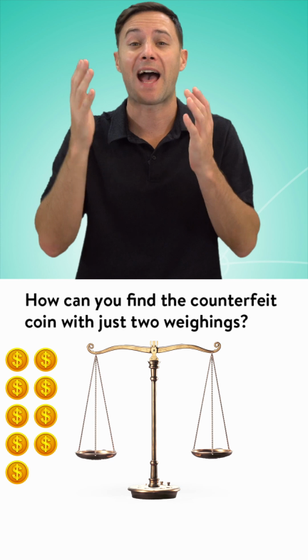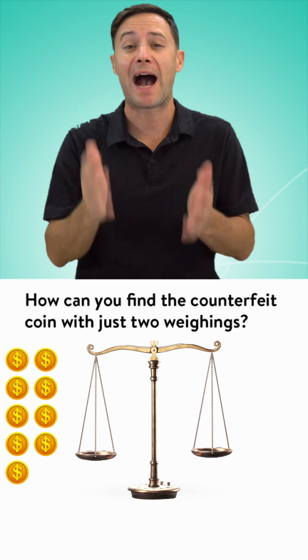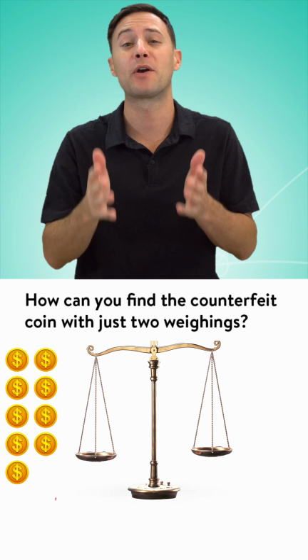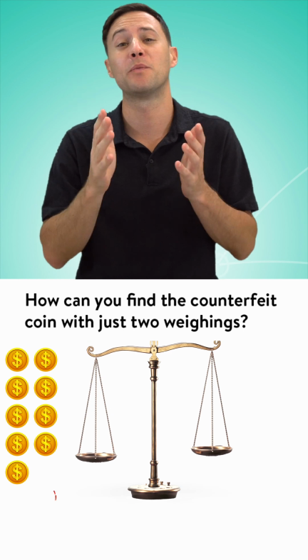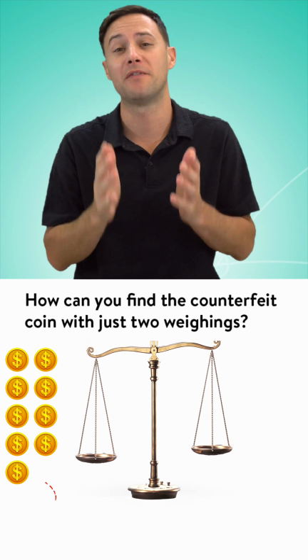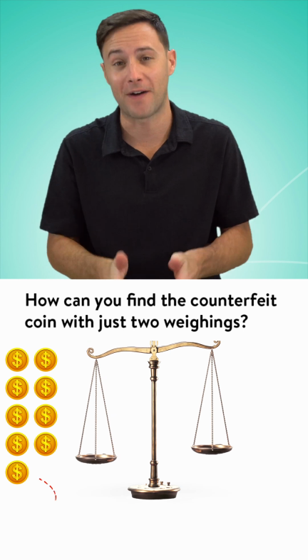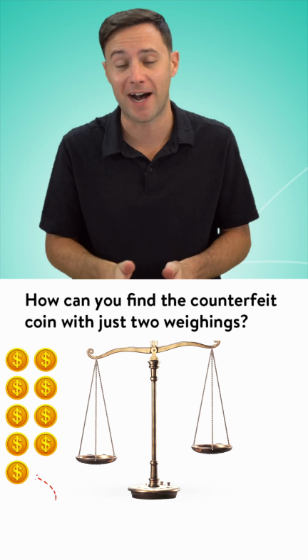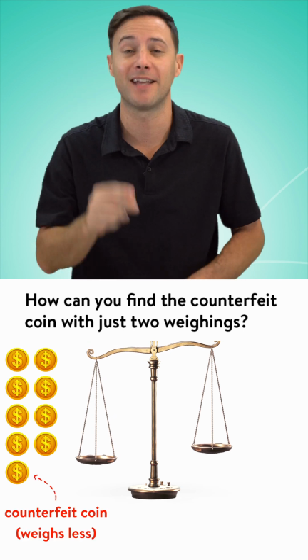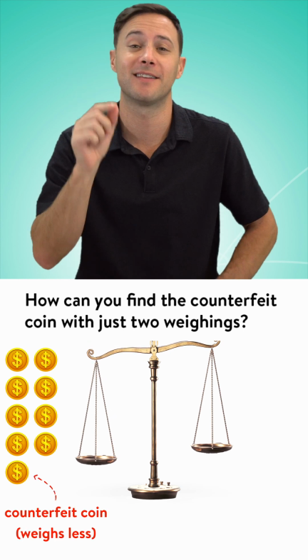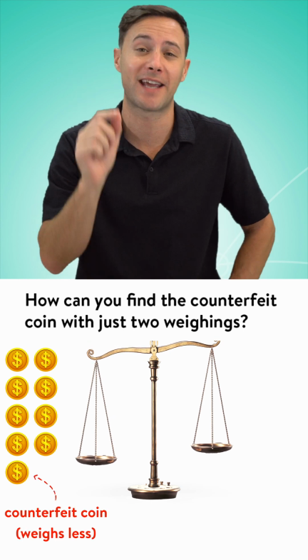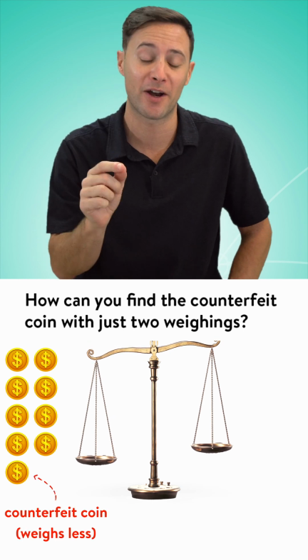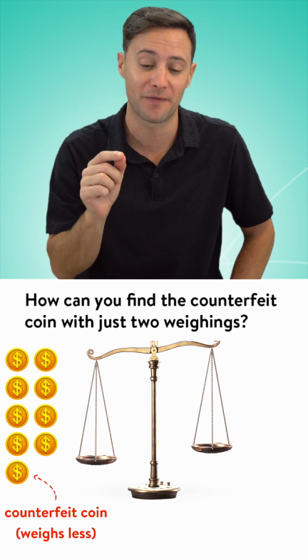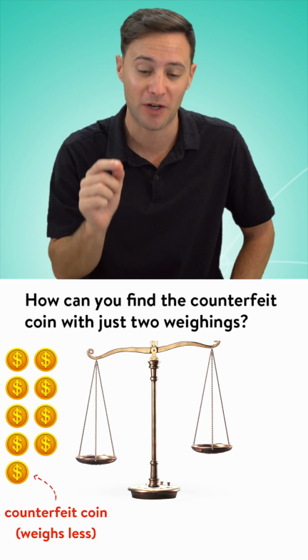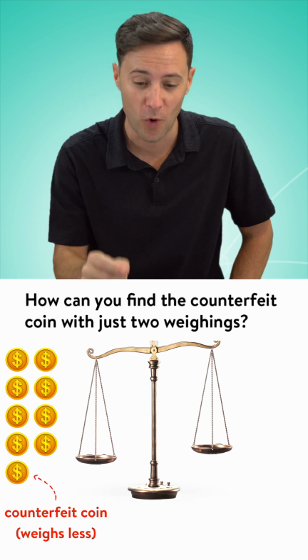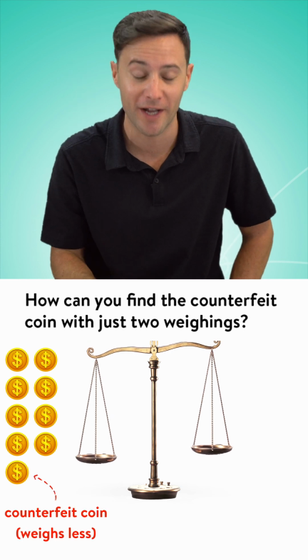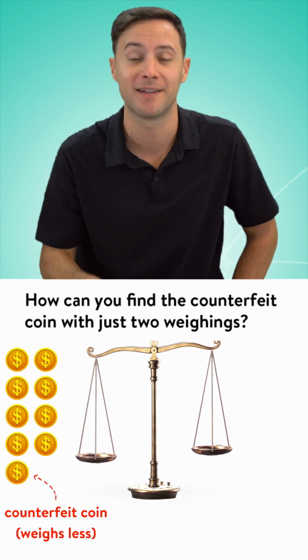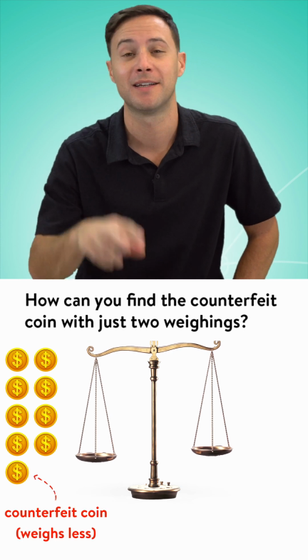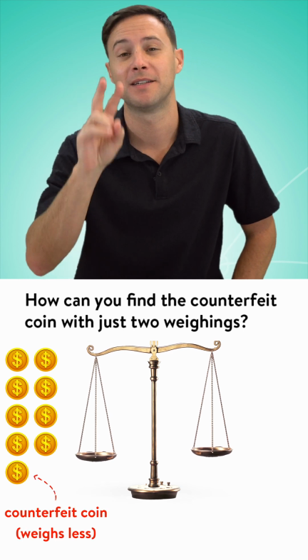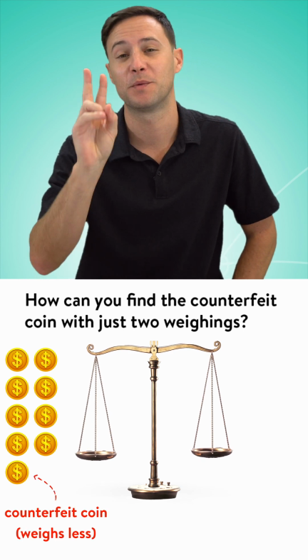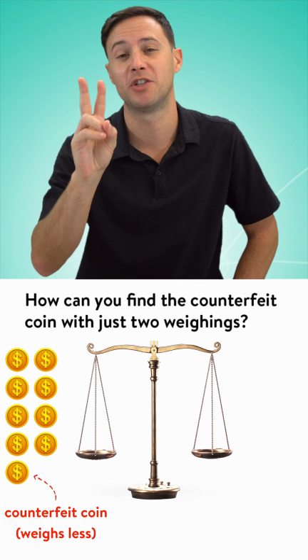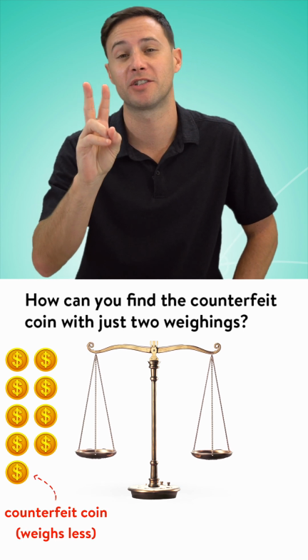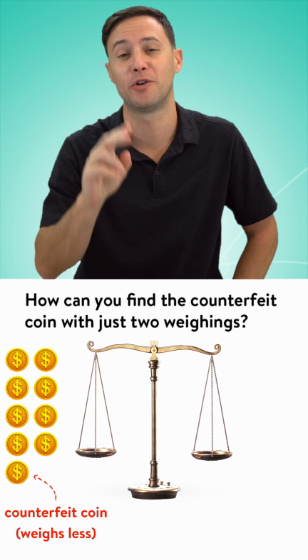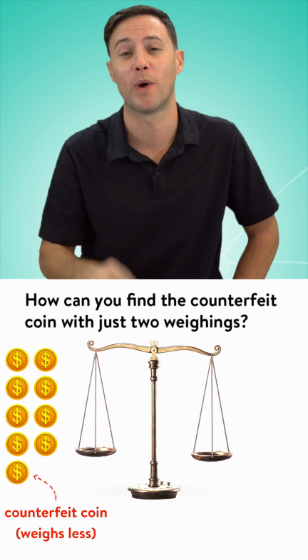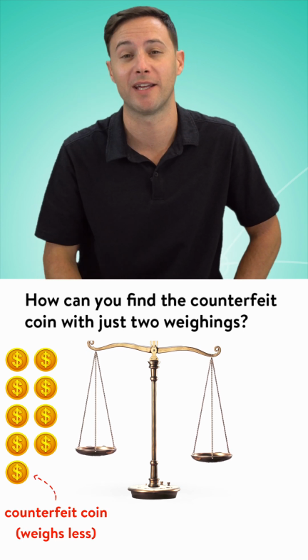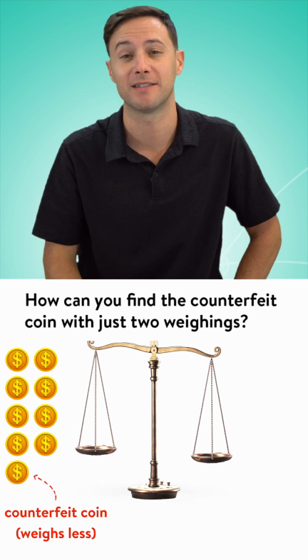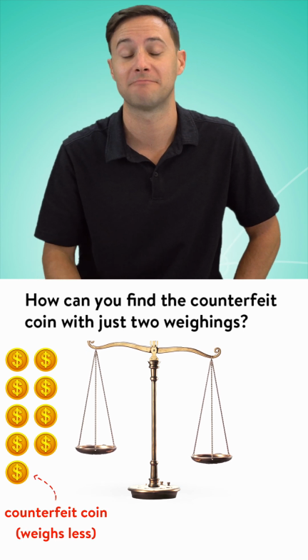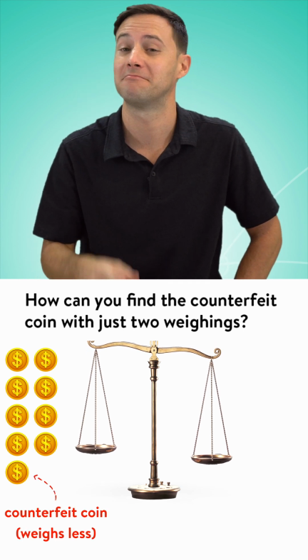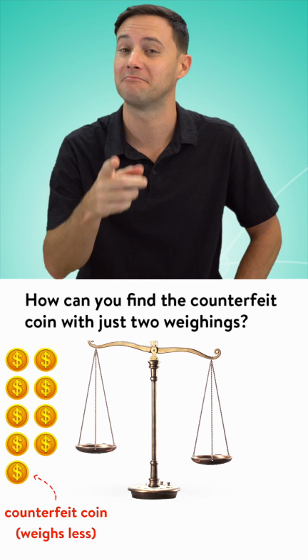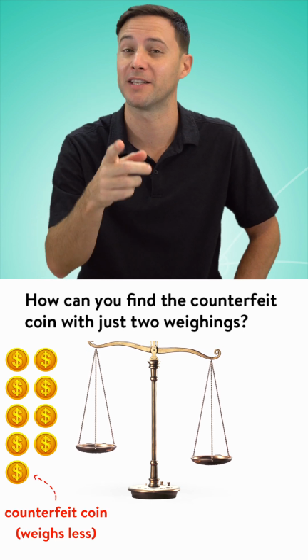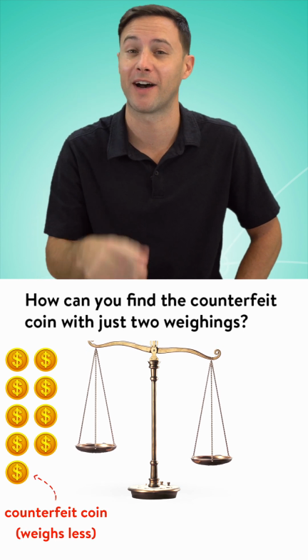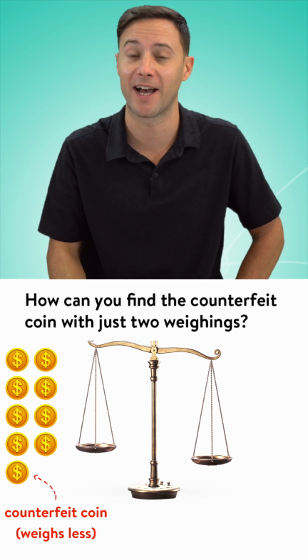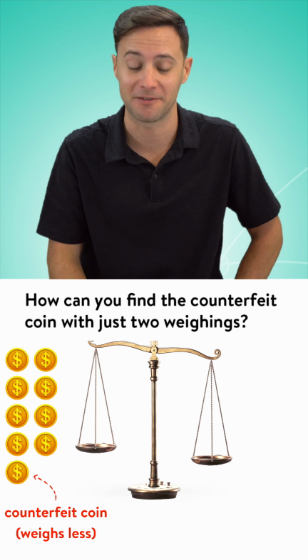How can we find the counterfeit coin with just two weighings? Let's find out.